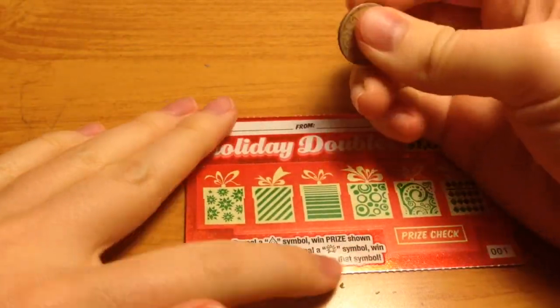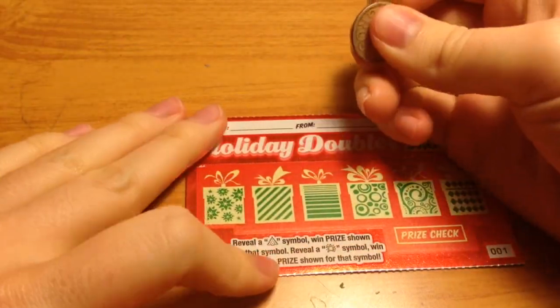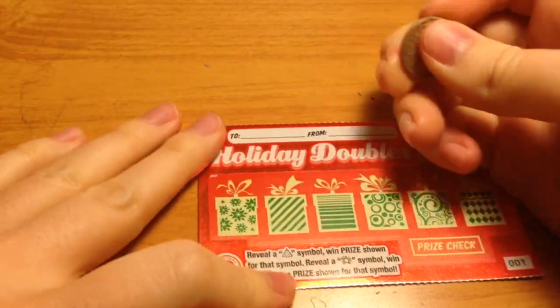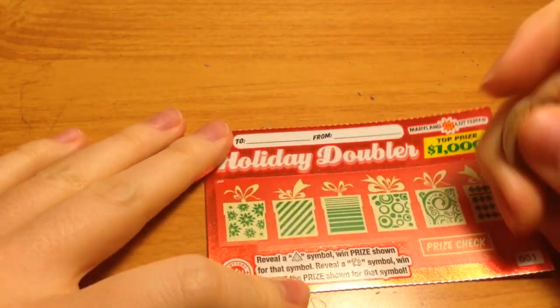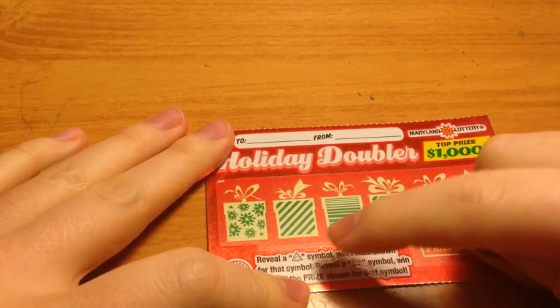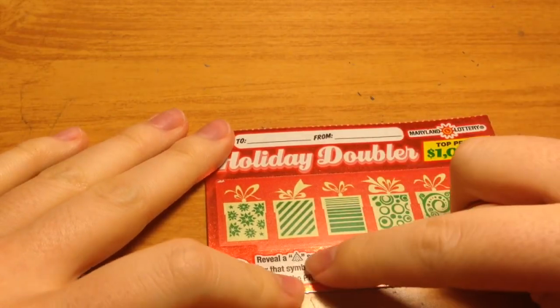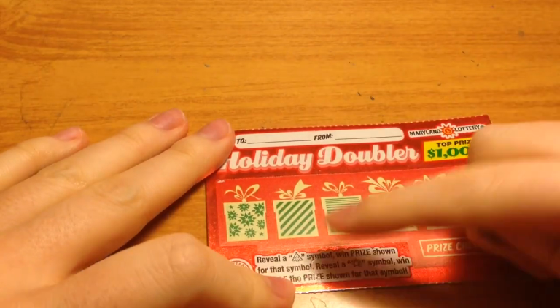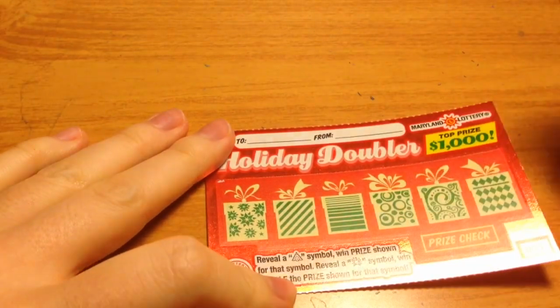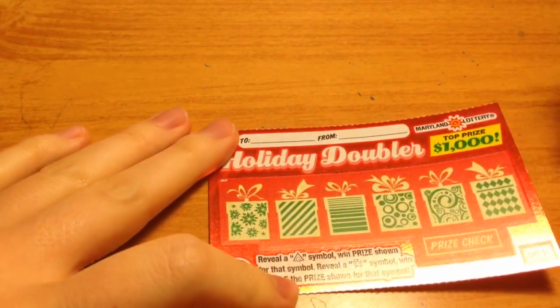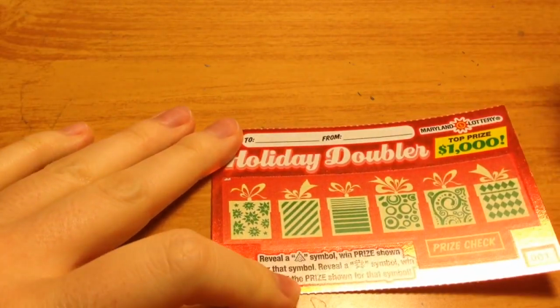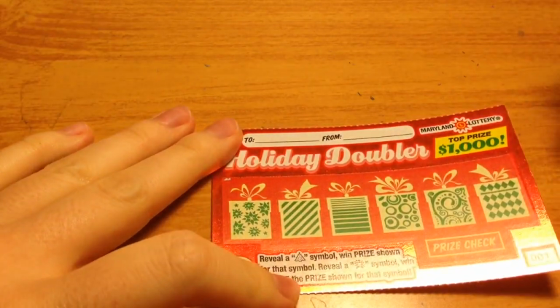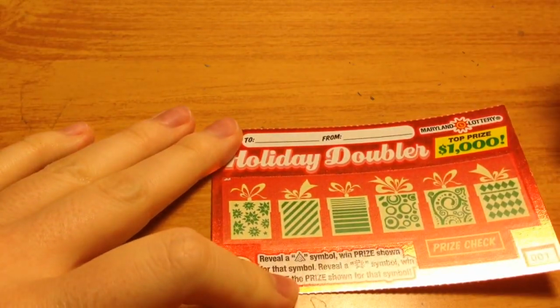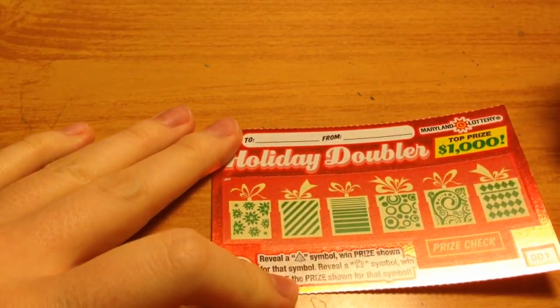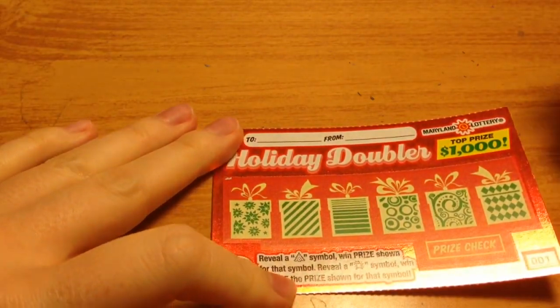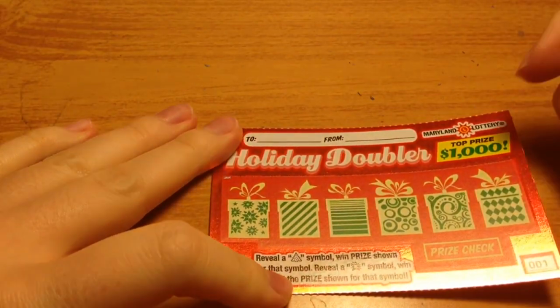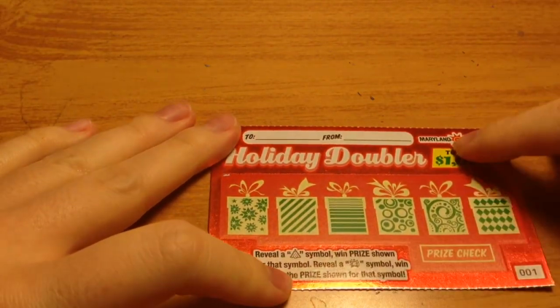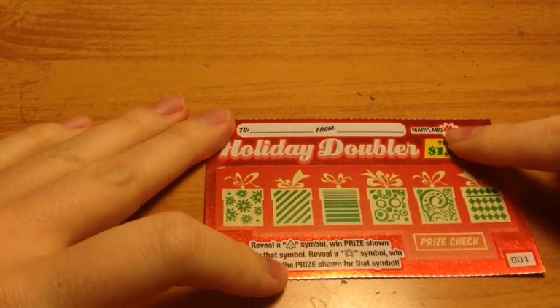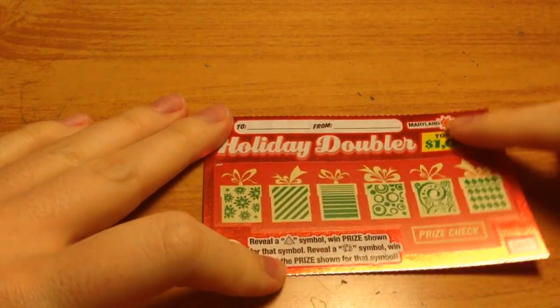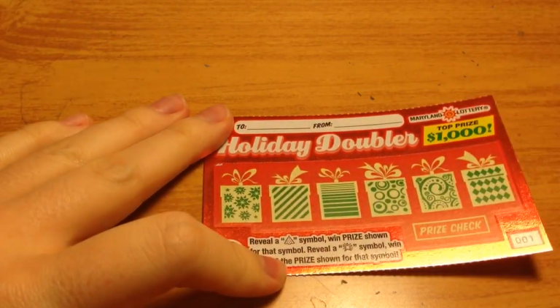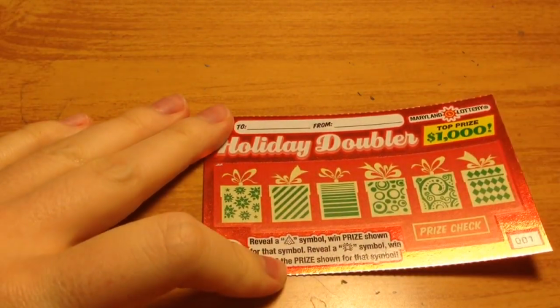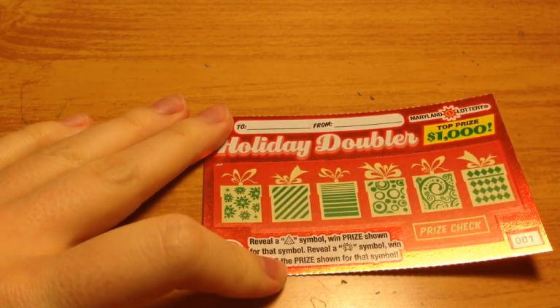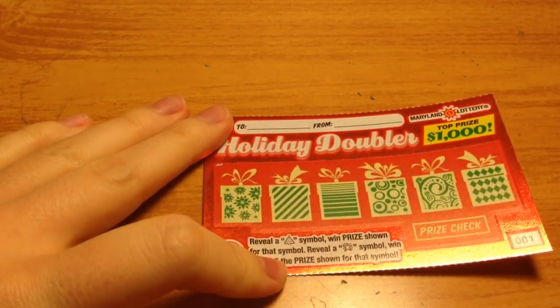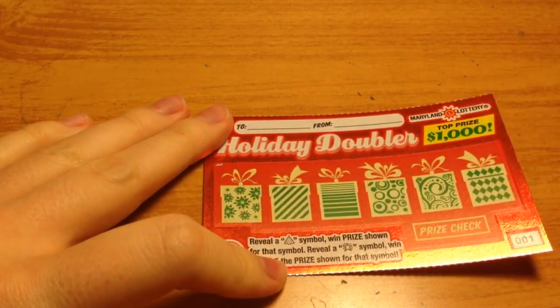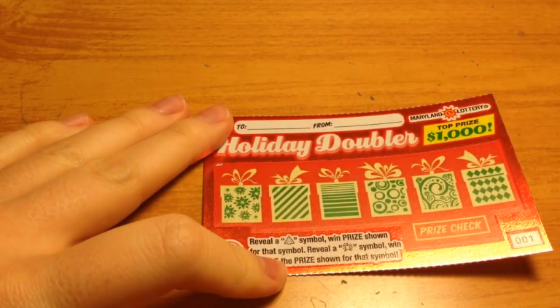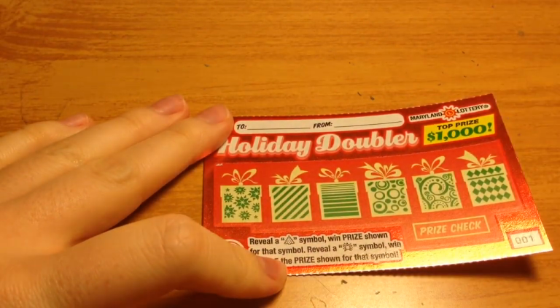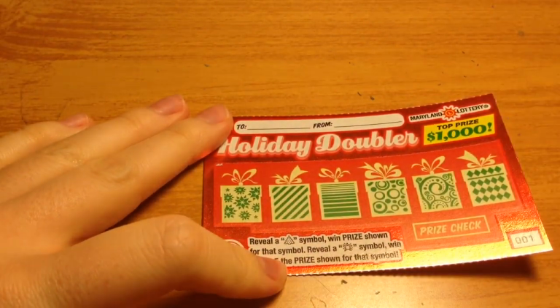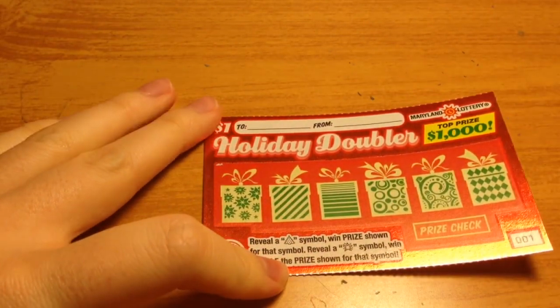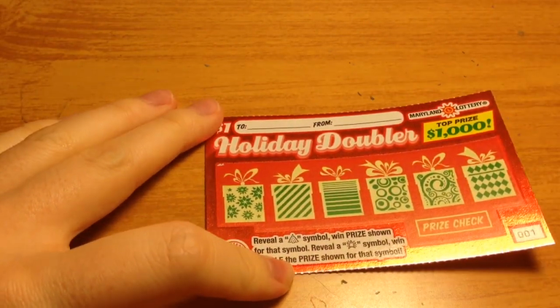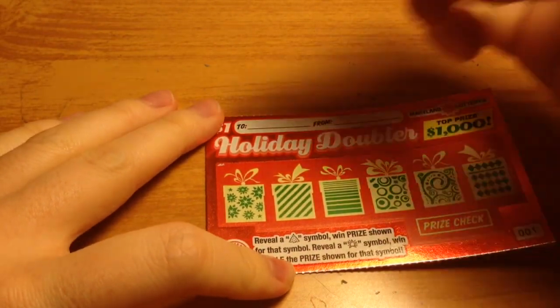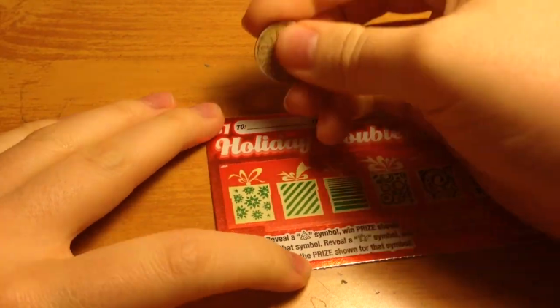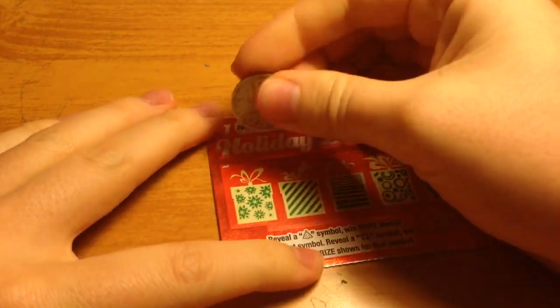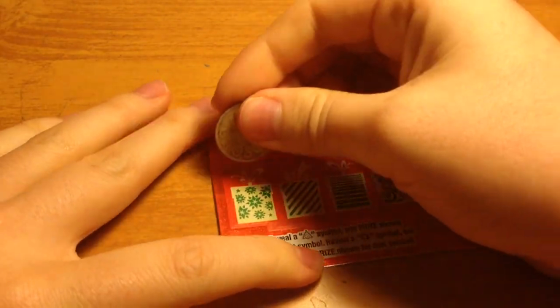So you just want to reveal the tree or the star symbol. If you reveal the star symbol, it is double. Let's get started.